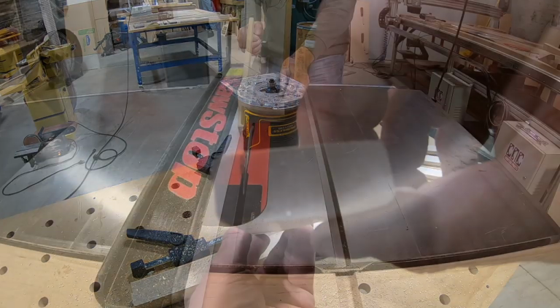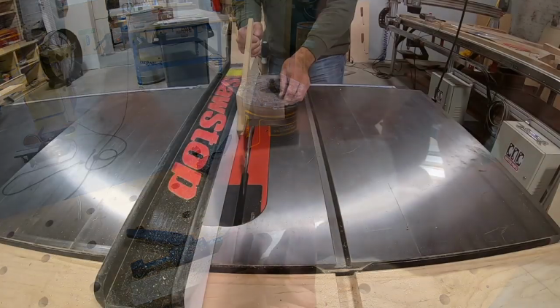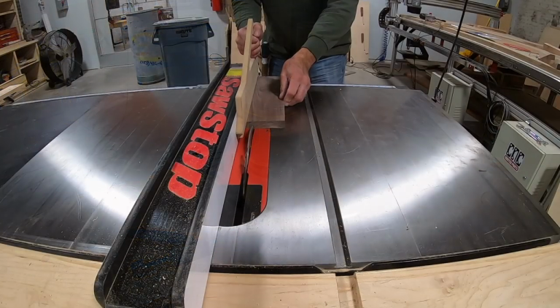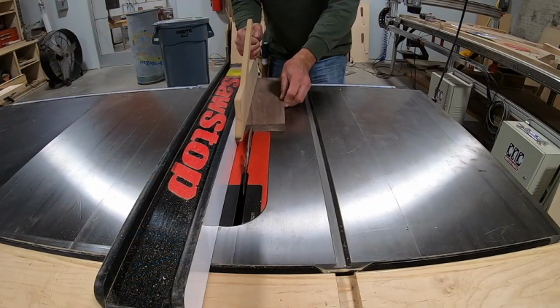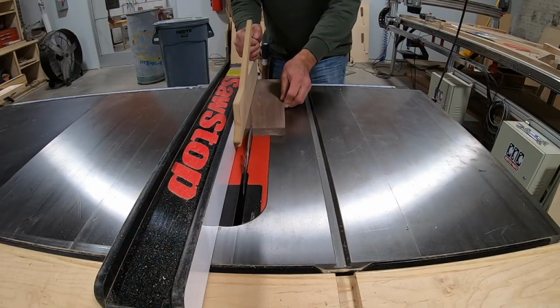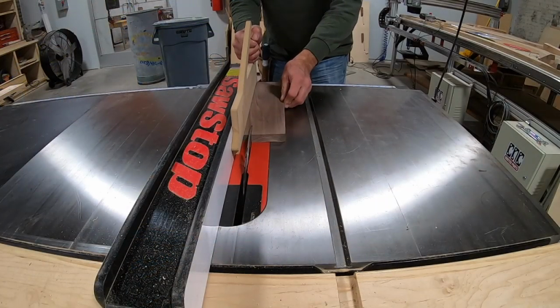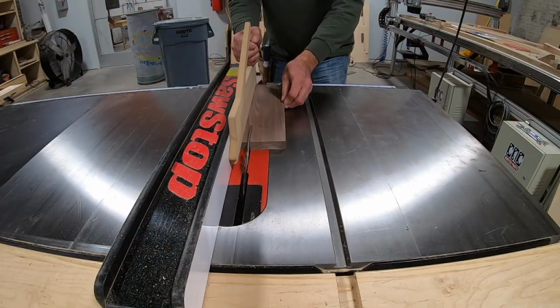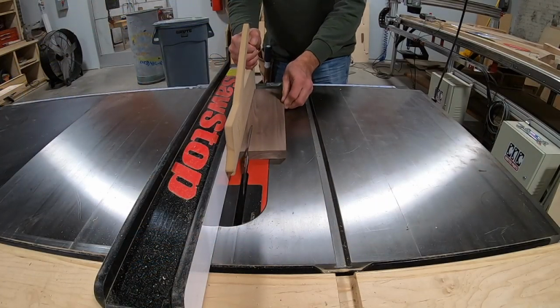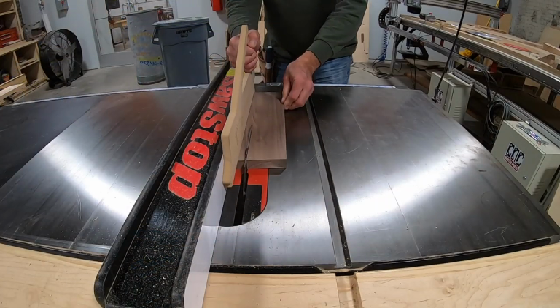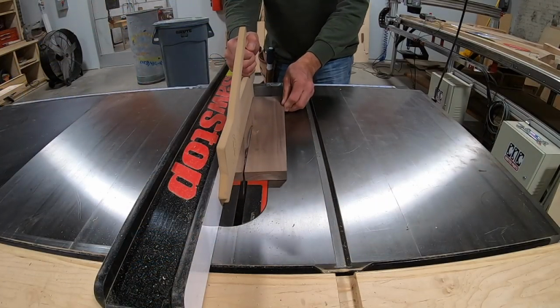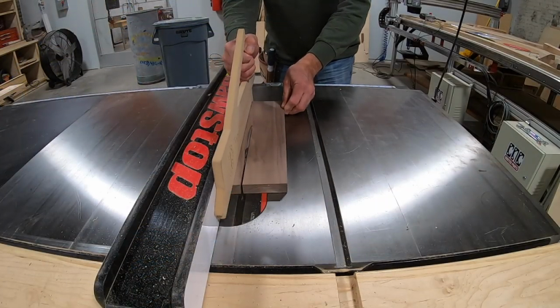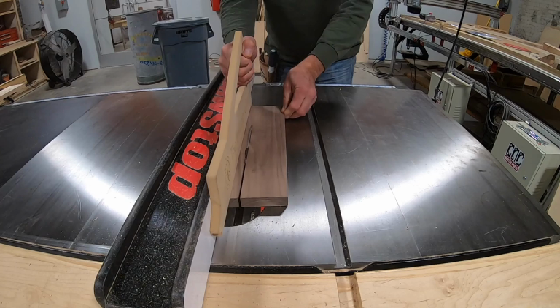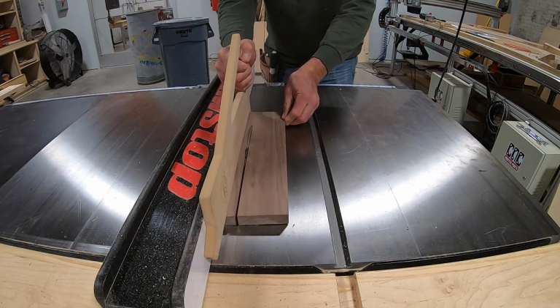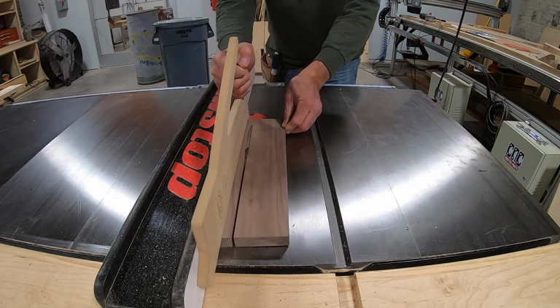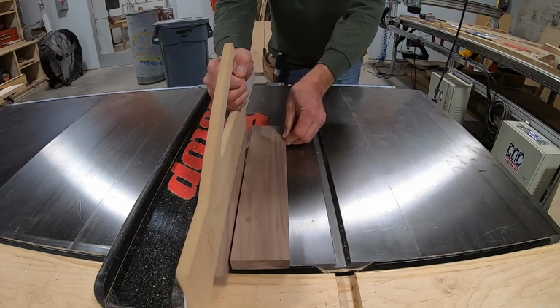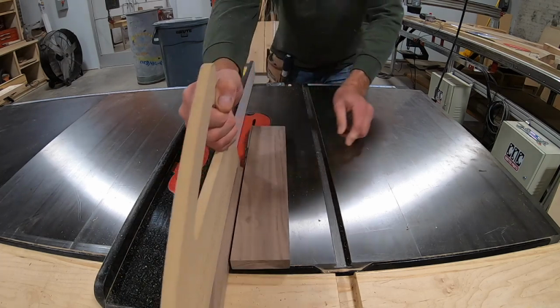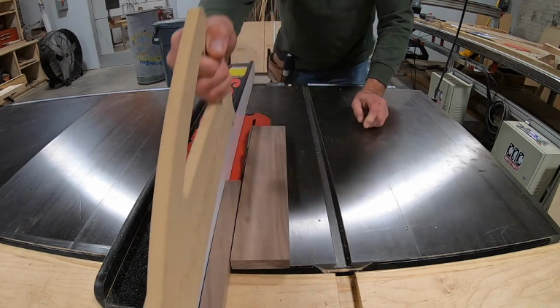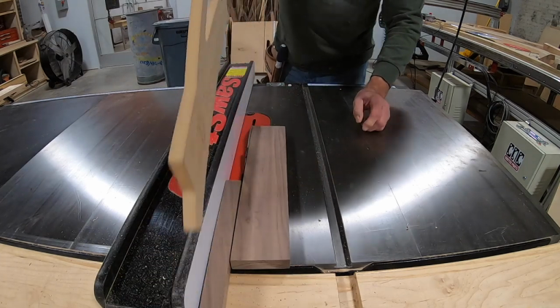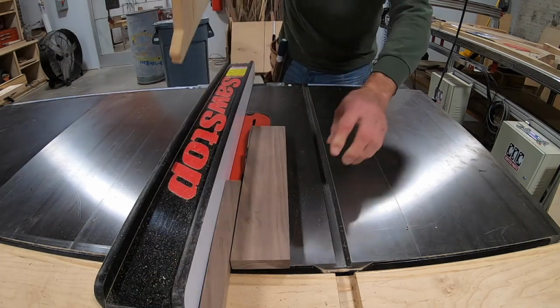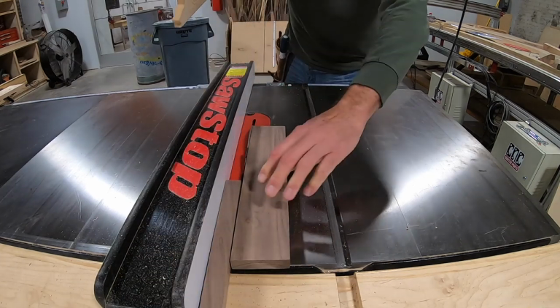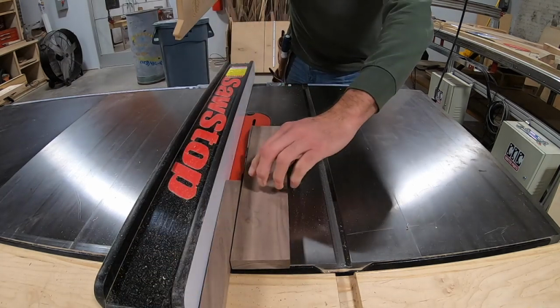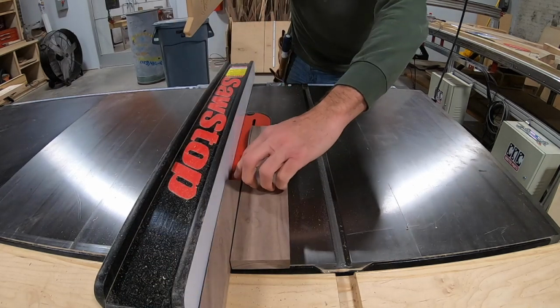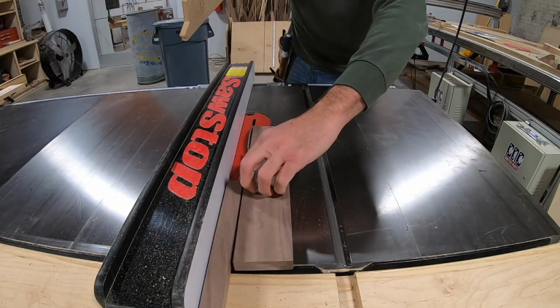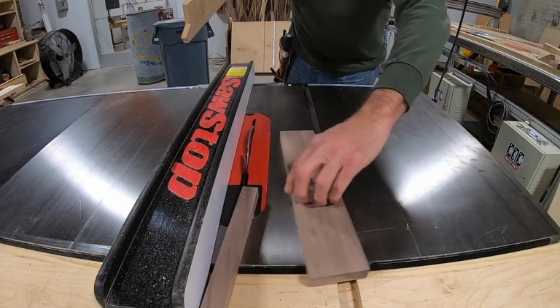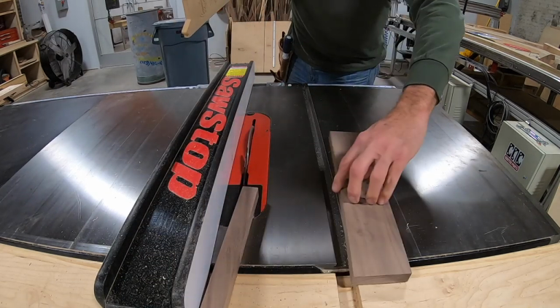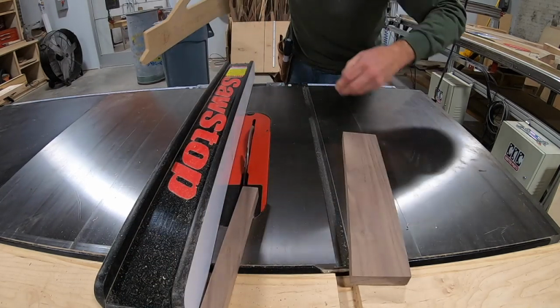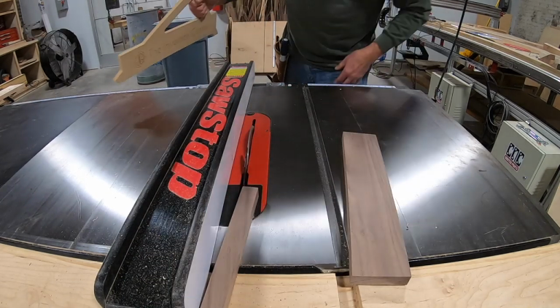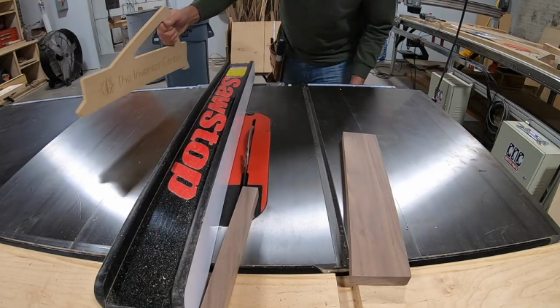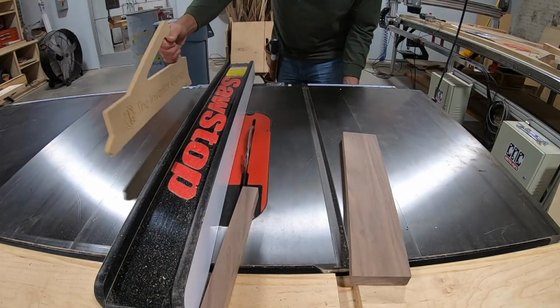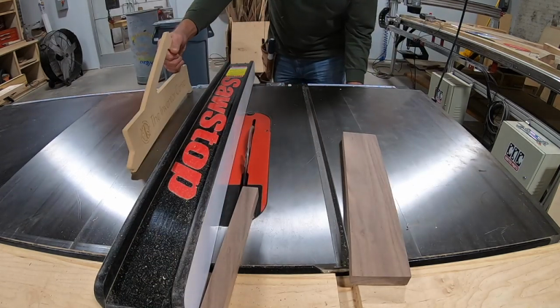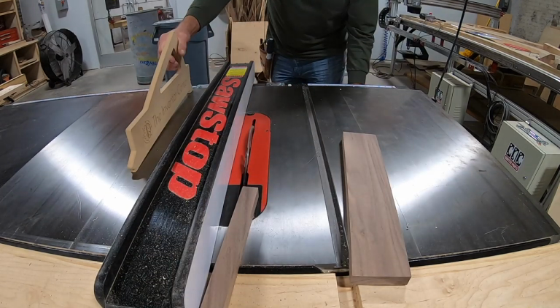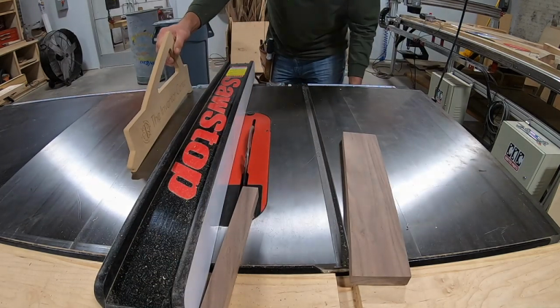I rip one inch off of one of the skirts. One piece will be the drawer face. The other piece will be the lower drawer frame.